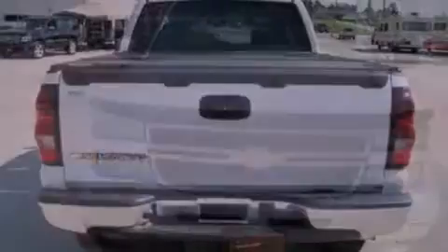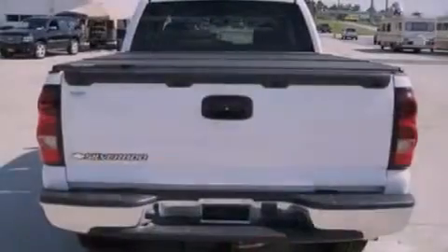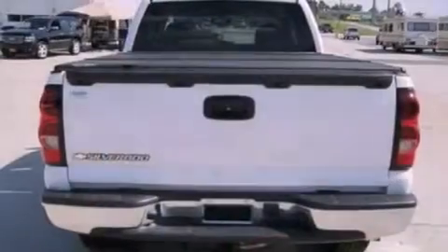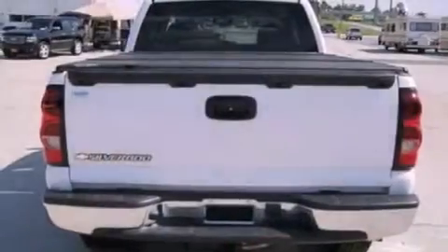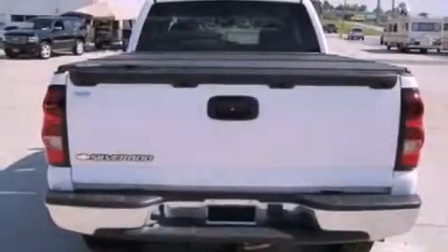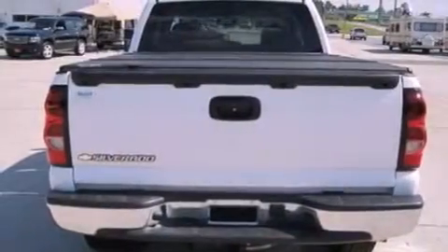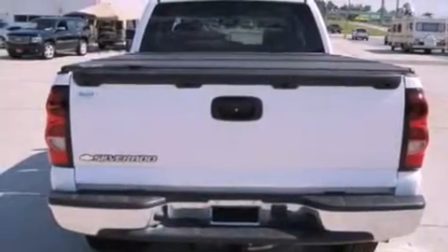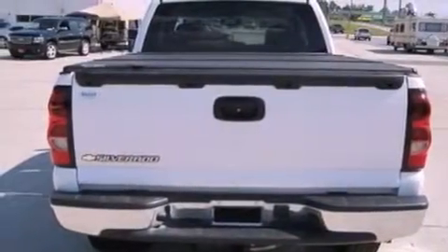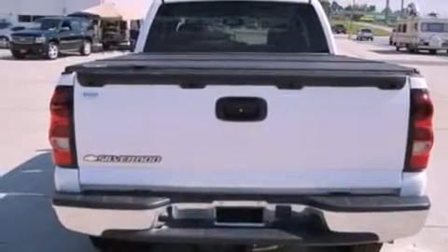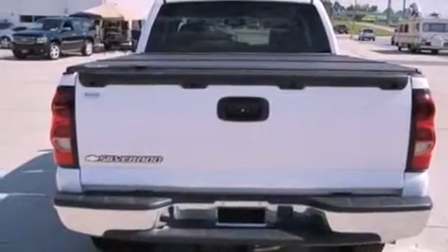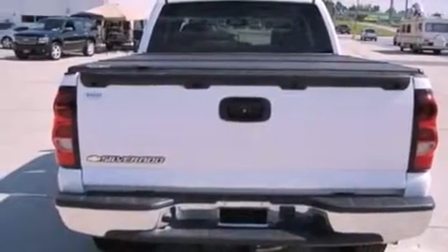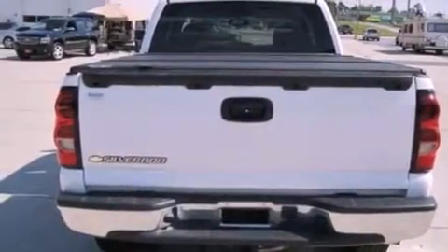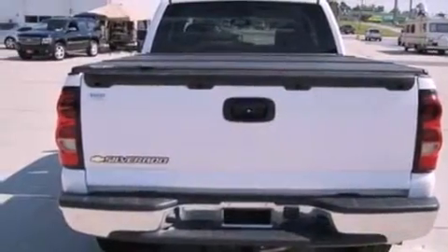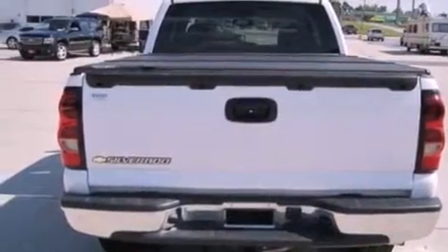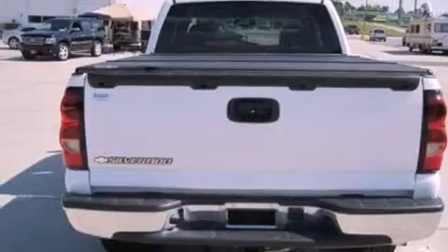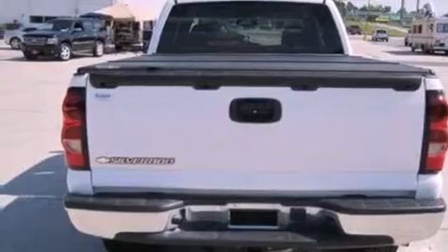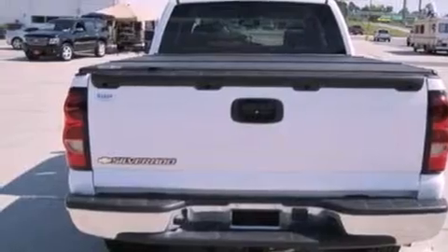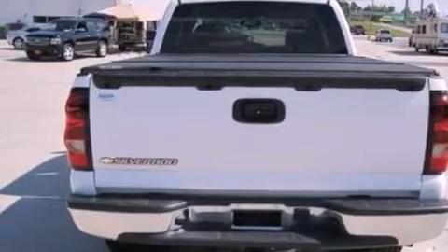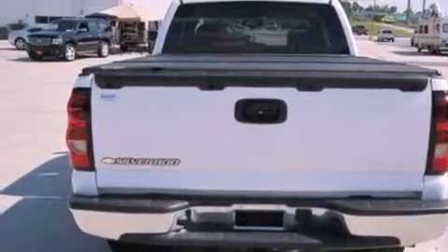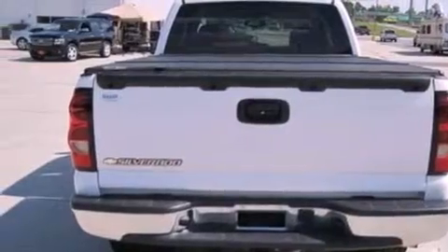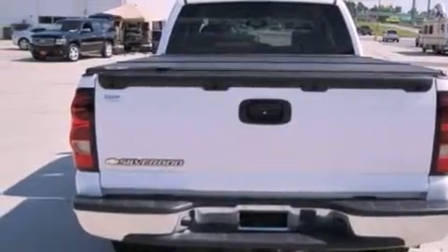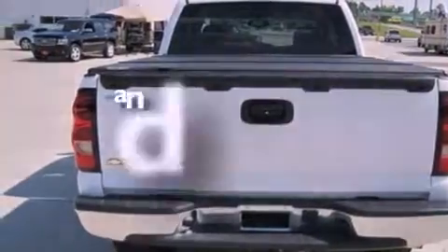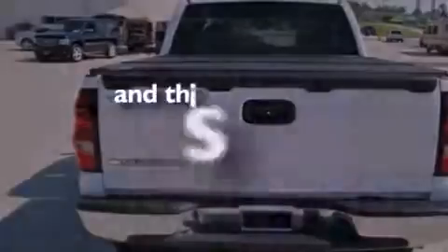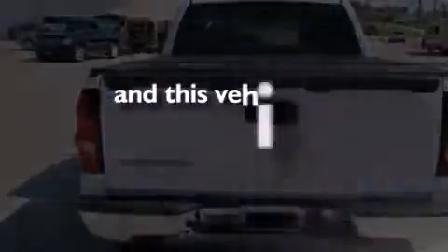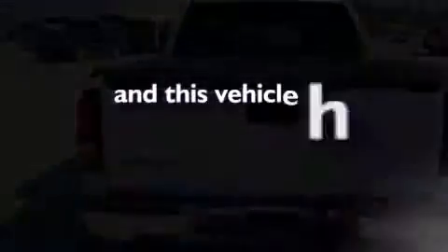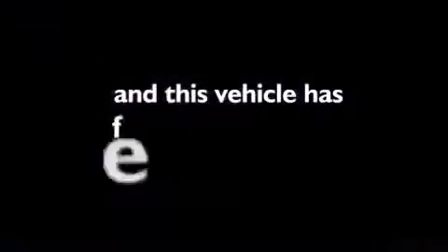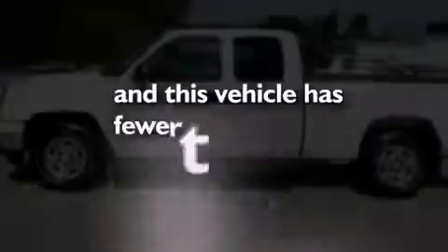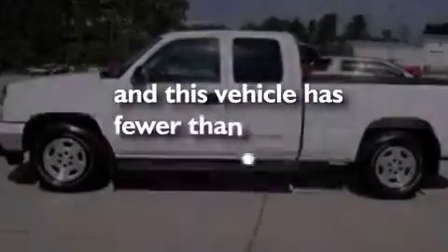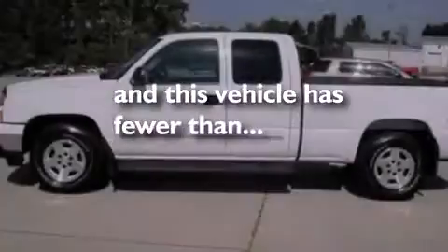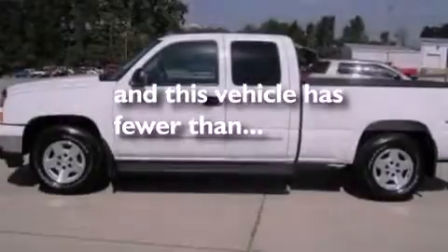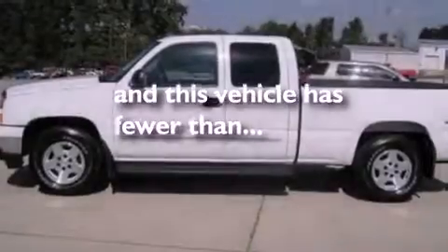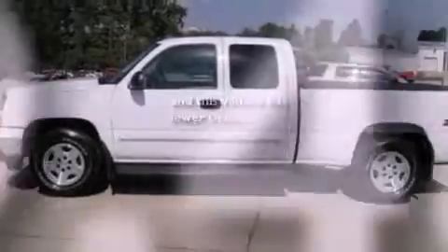Additional features include 17-inch wheels, OnStar, a rear window defroster, and this vehicle has fewer than 70,000 miles on the odometer.